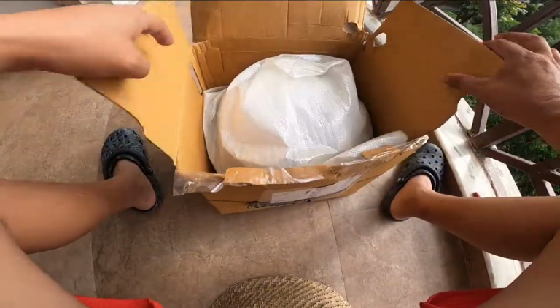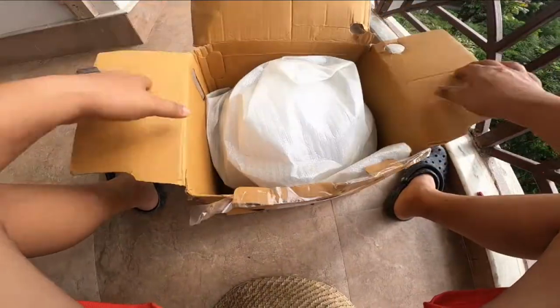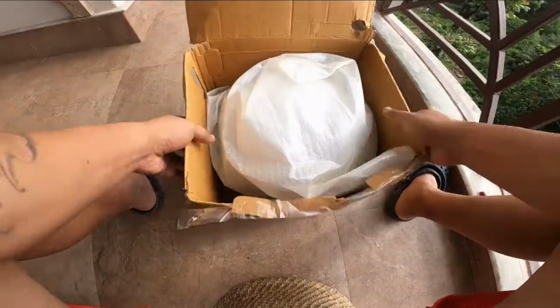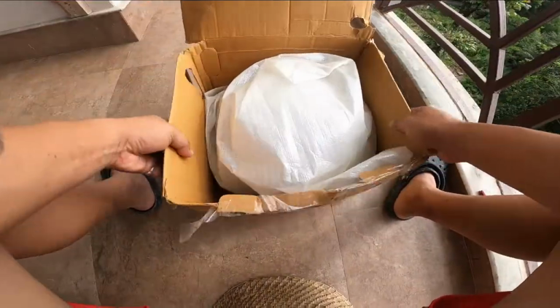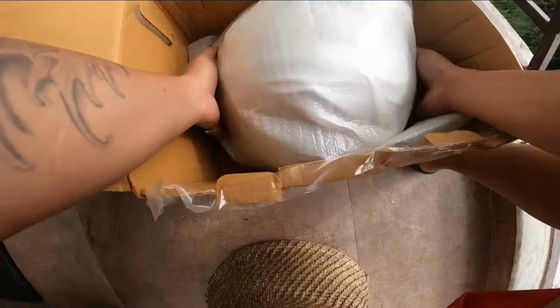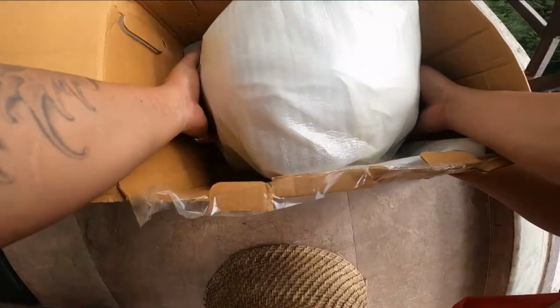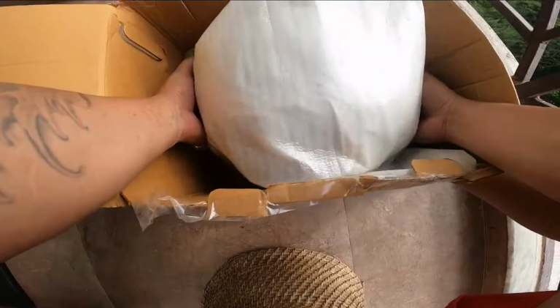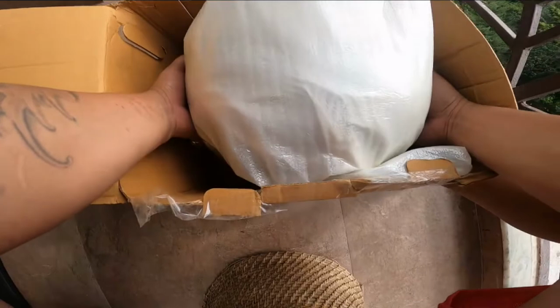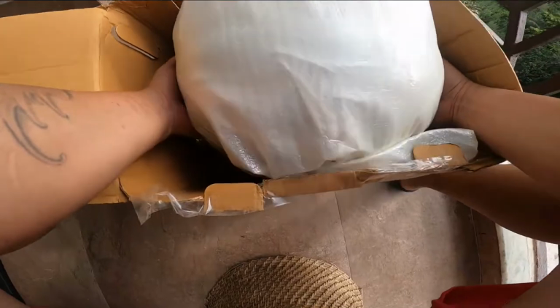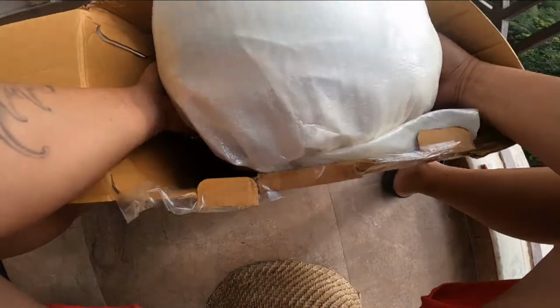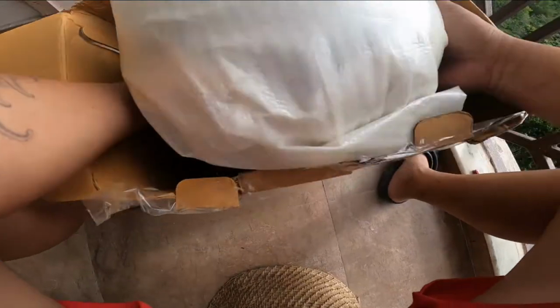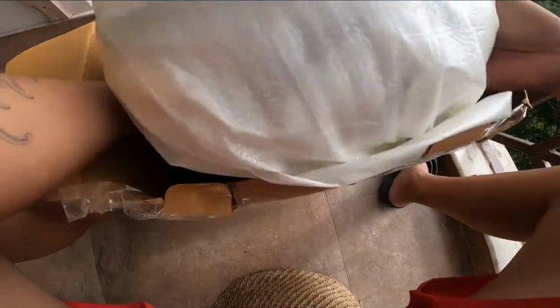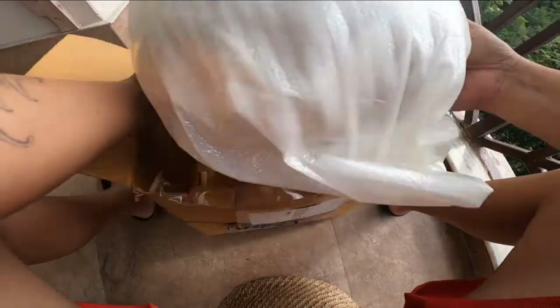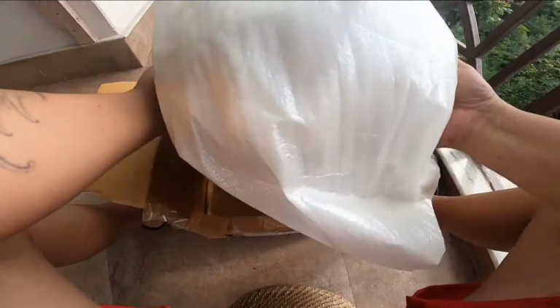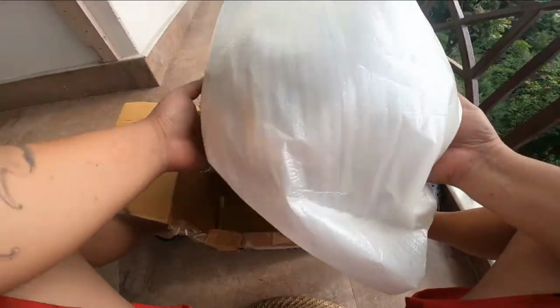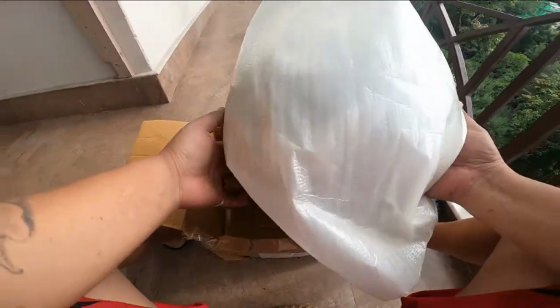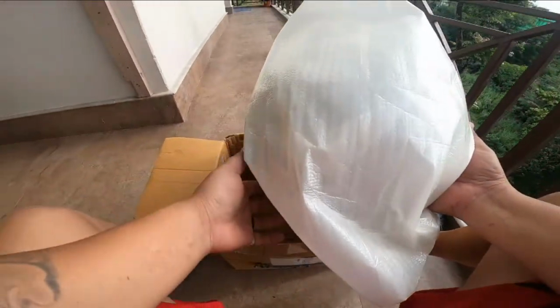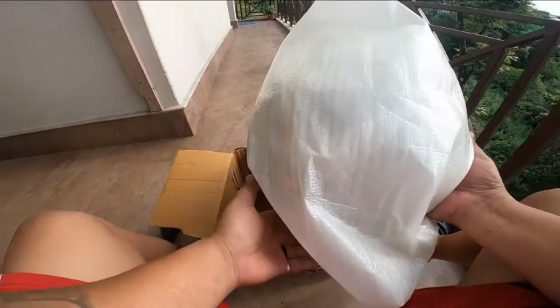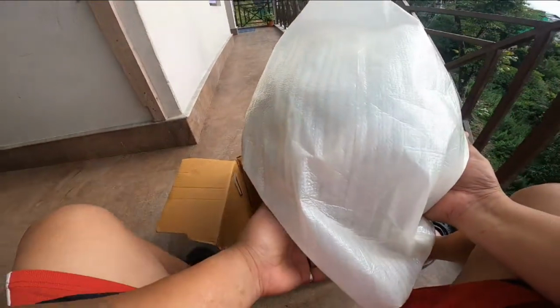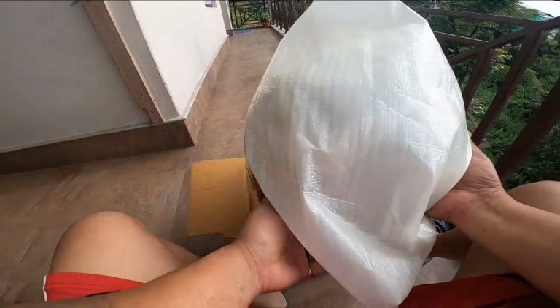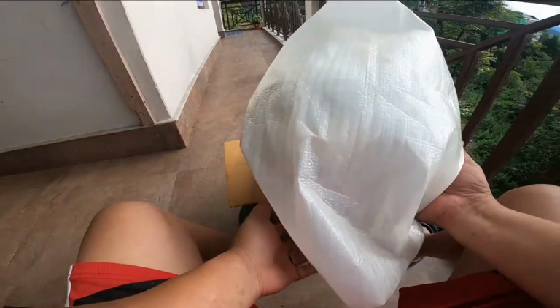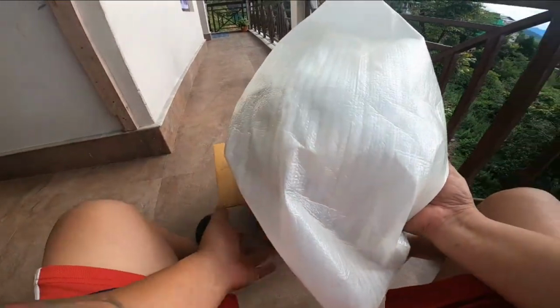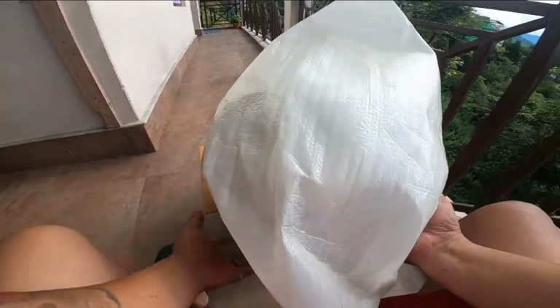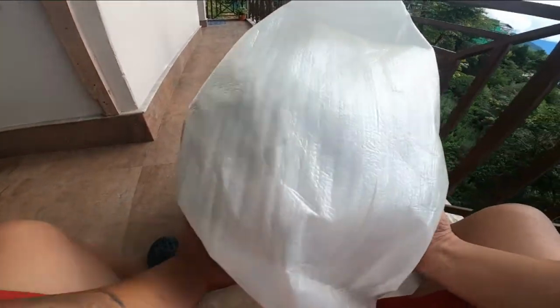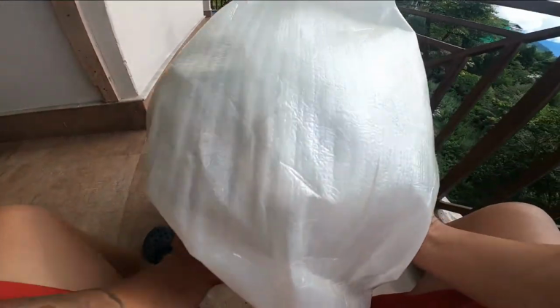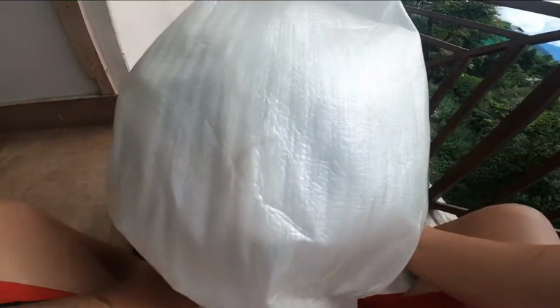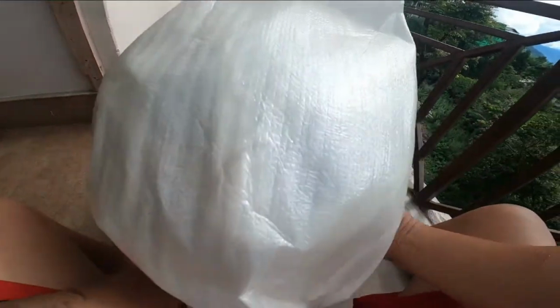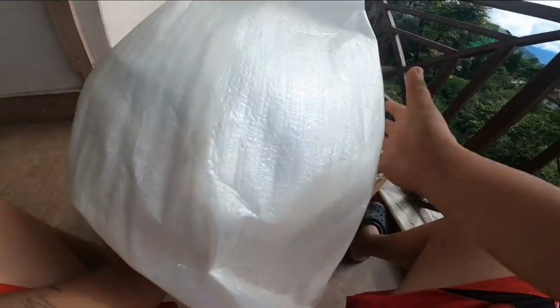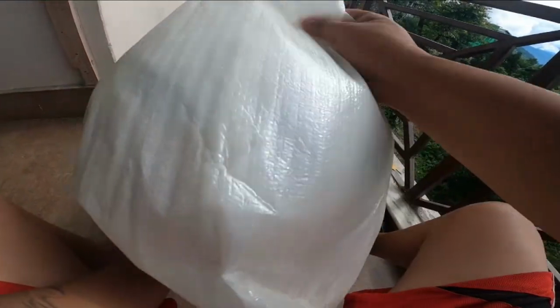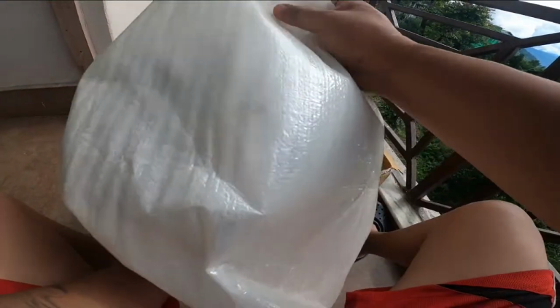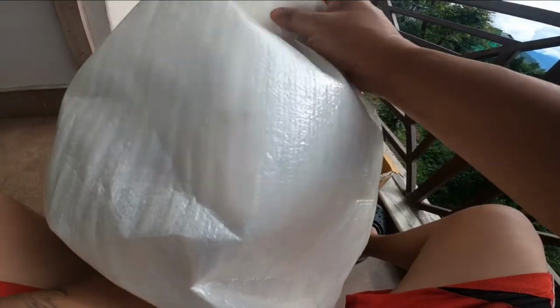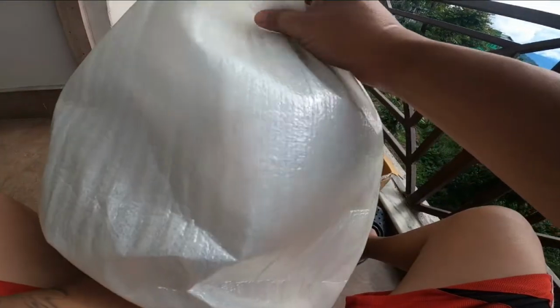And now I am going to open the helmet. This is the first part.